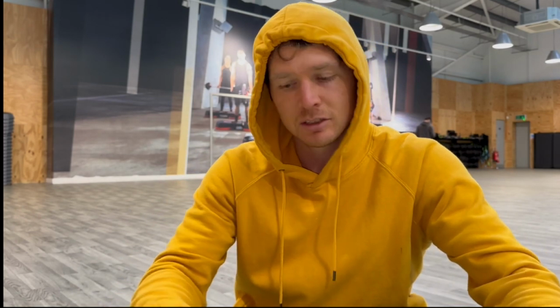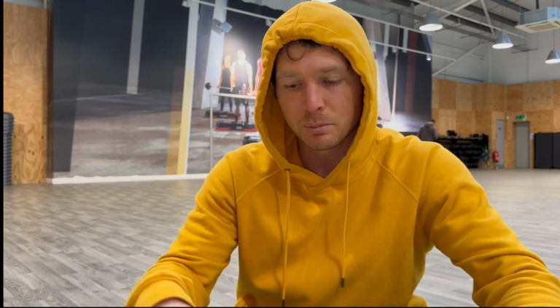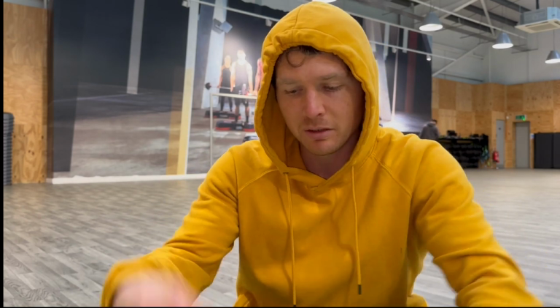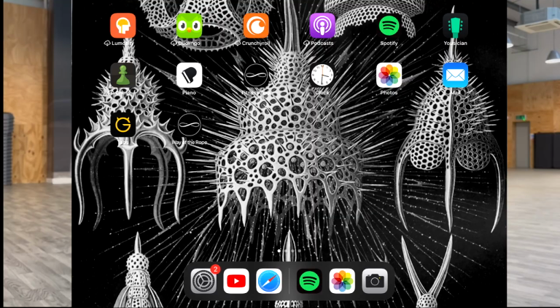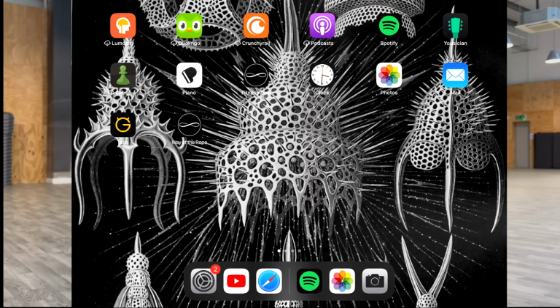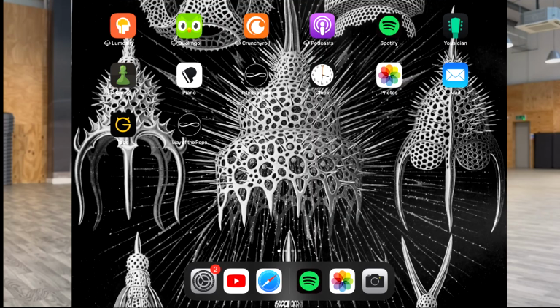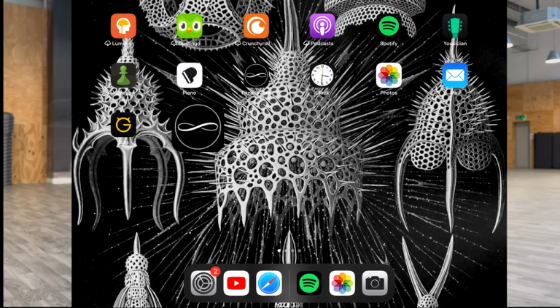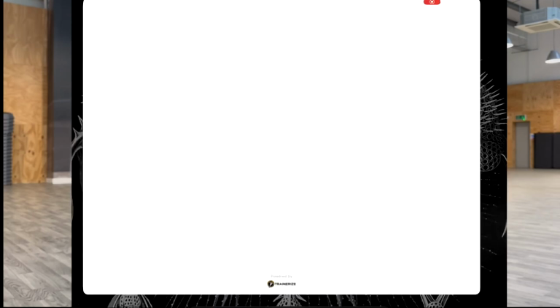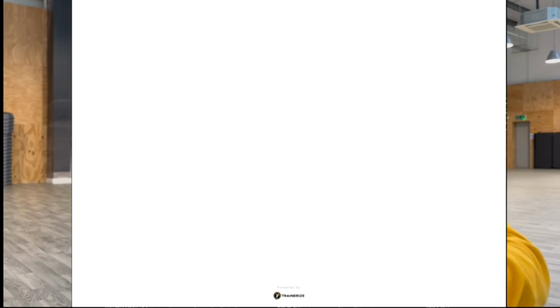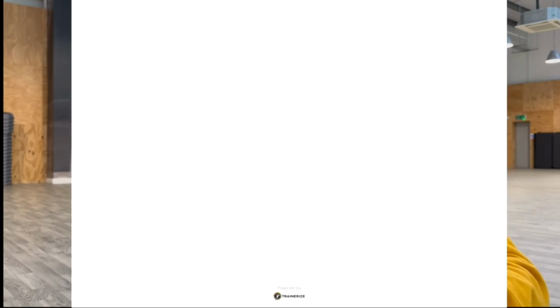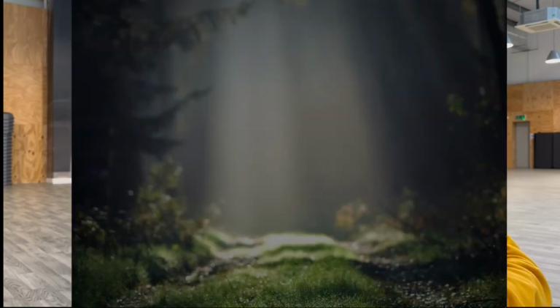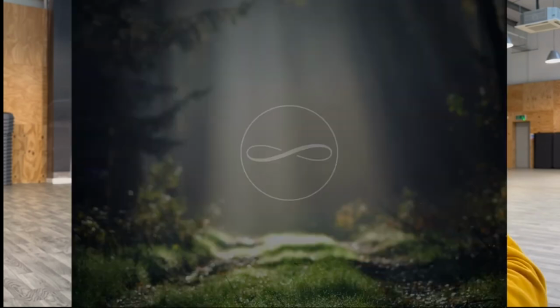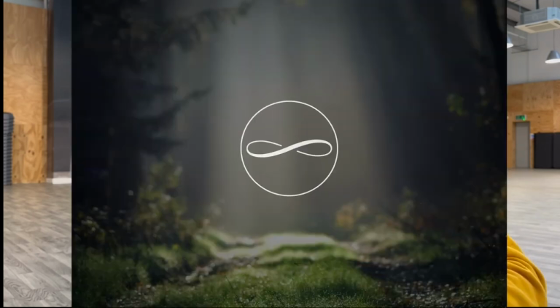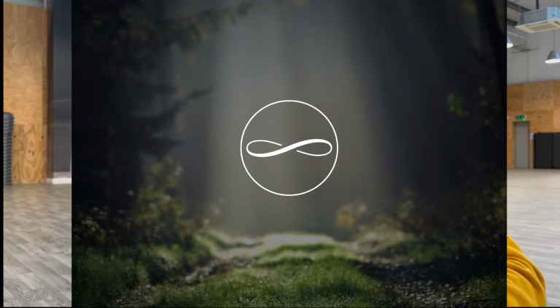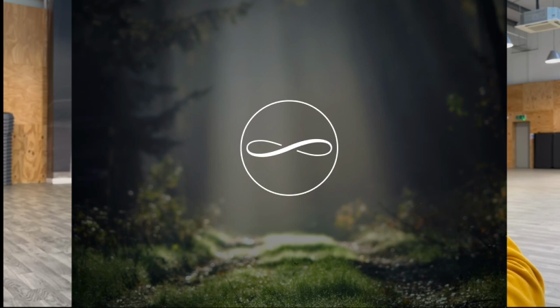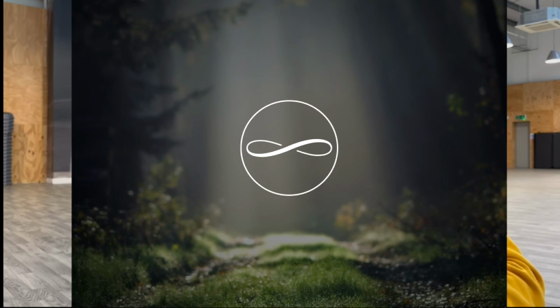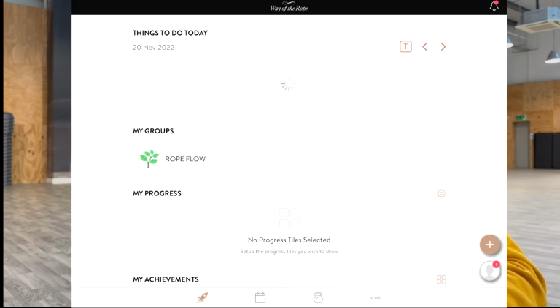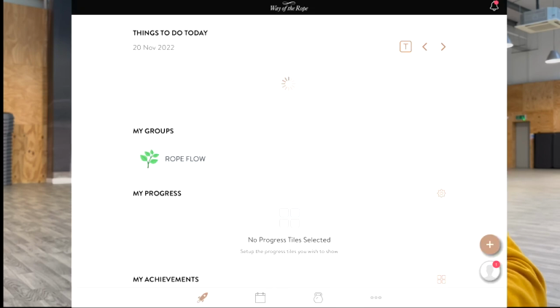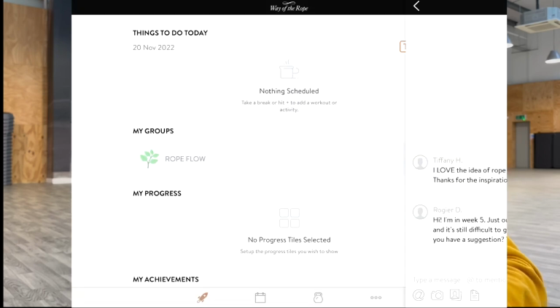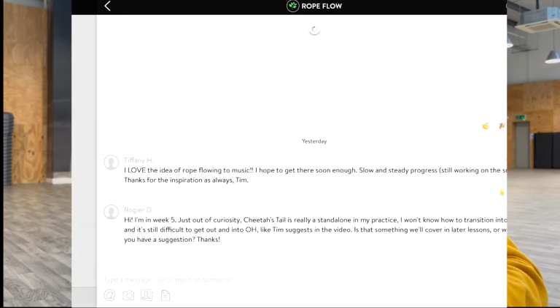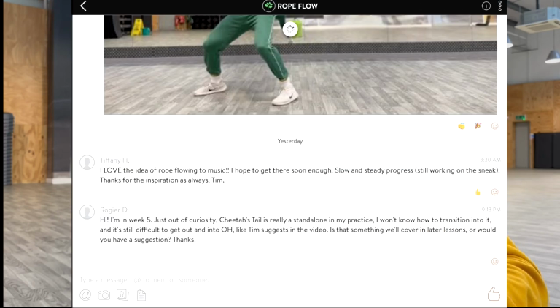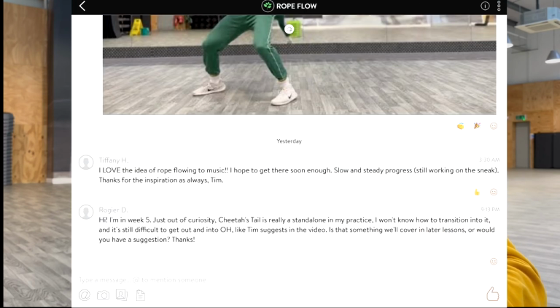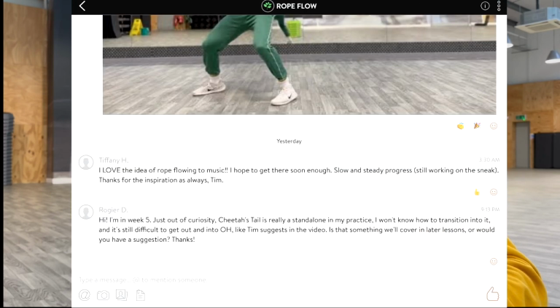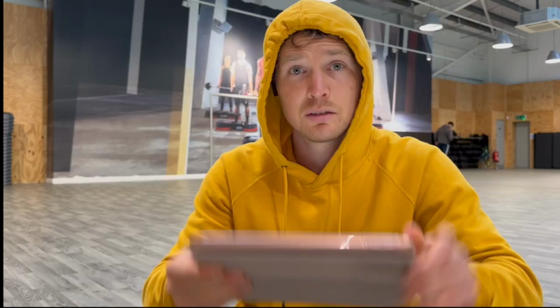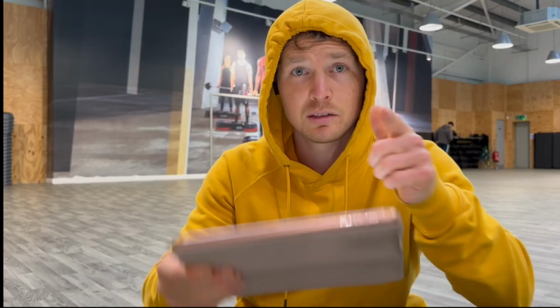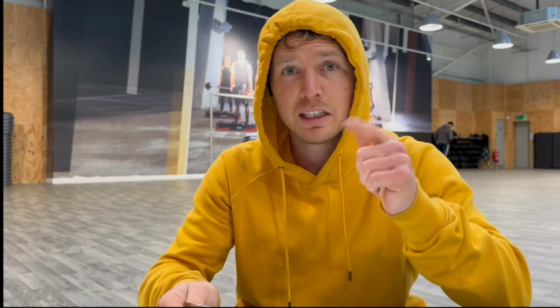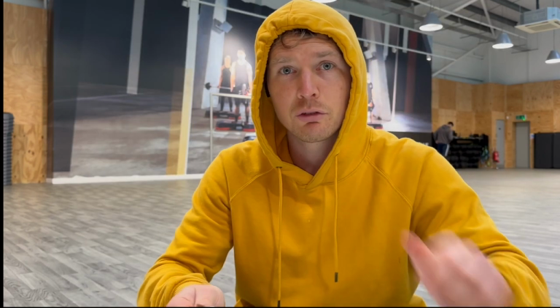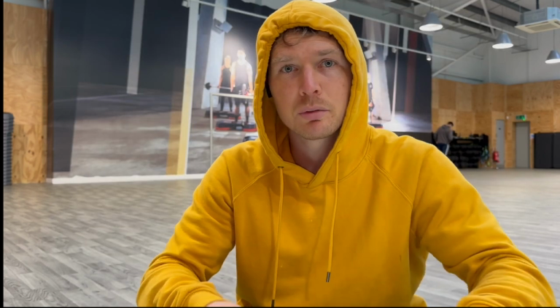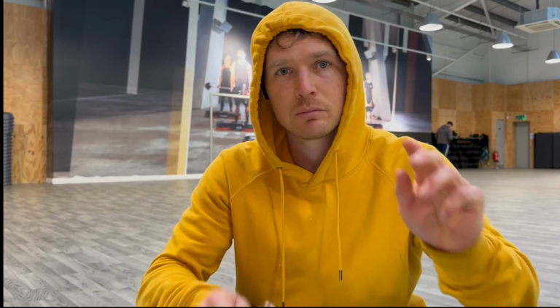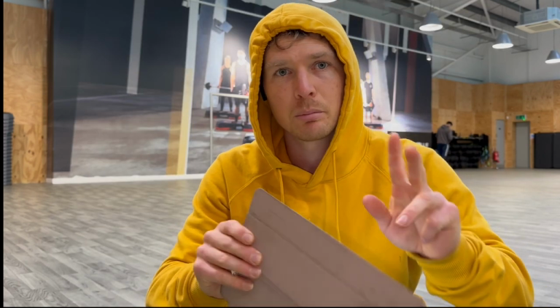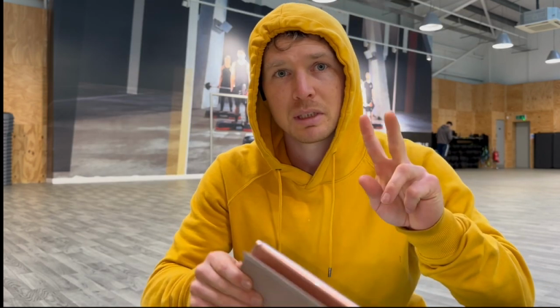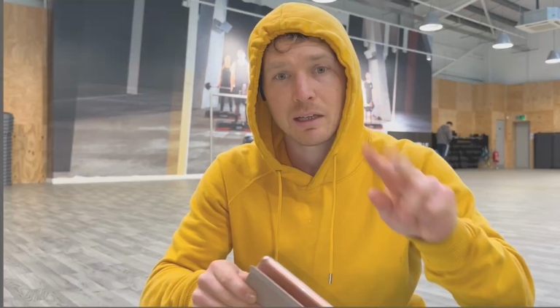Submit your videos through the Where The Rep app if you want to get reviewed. Look forward to seeing you in the group. Peace out.